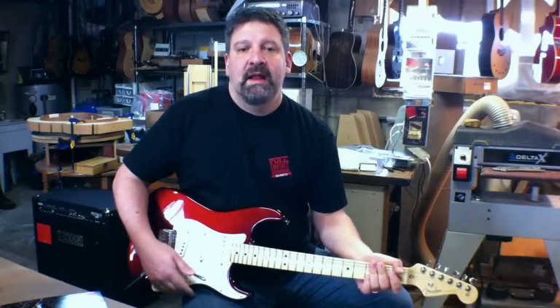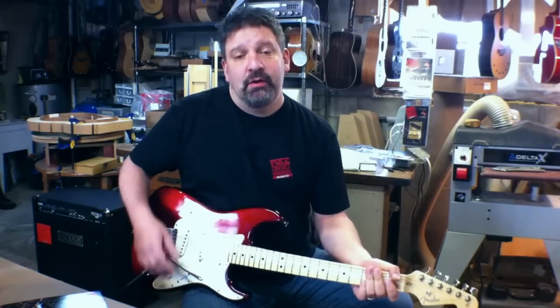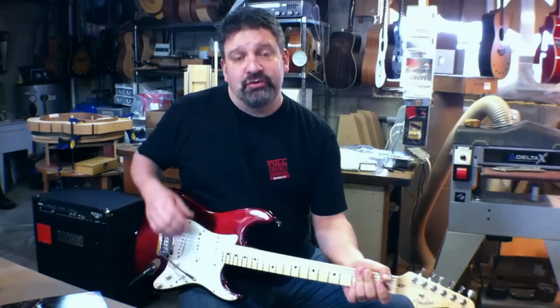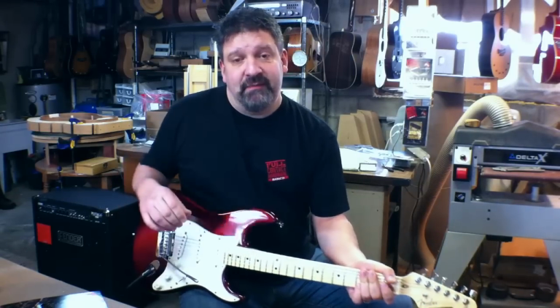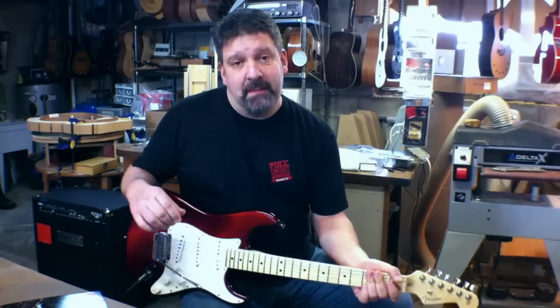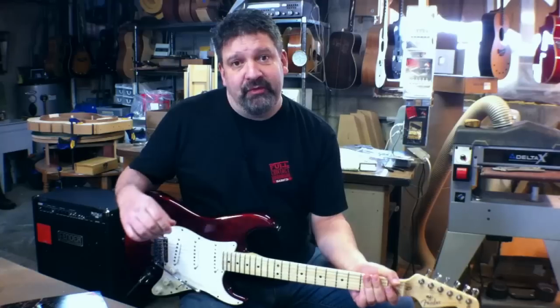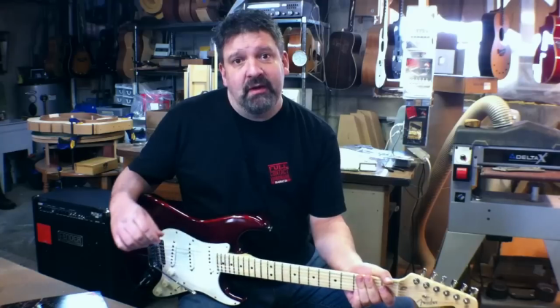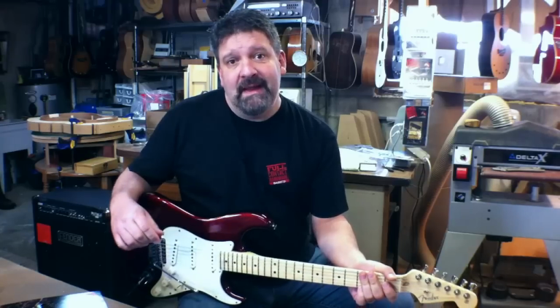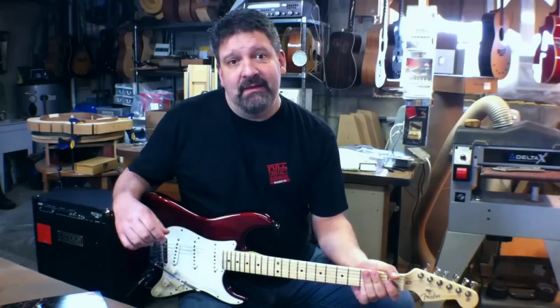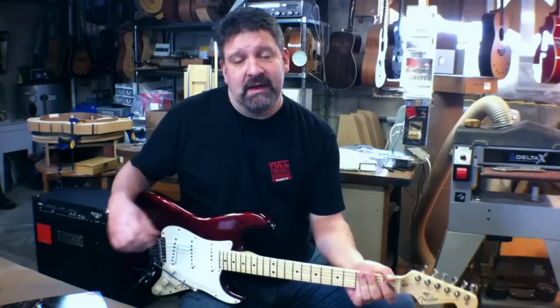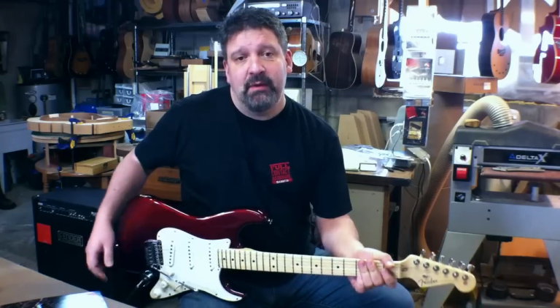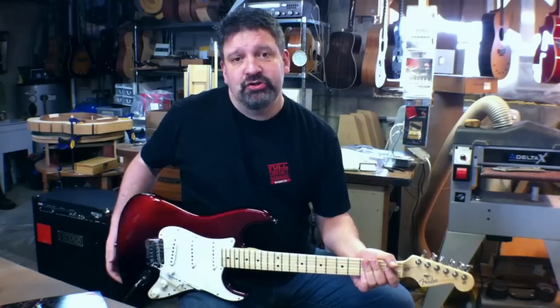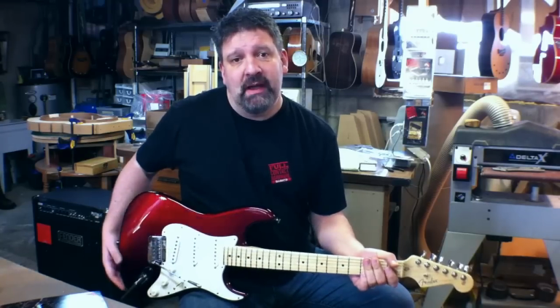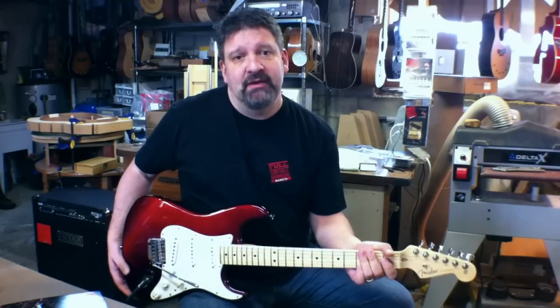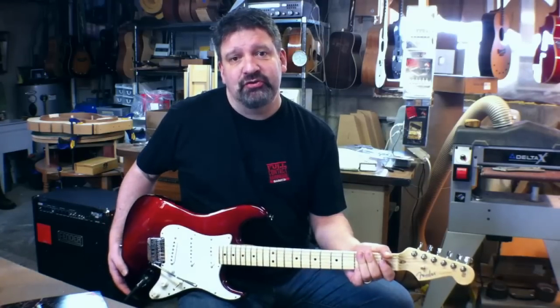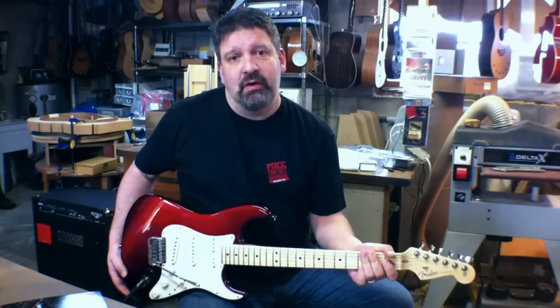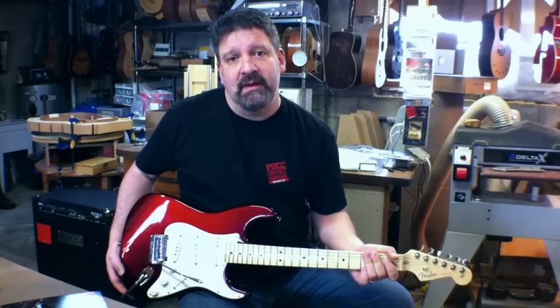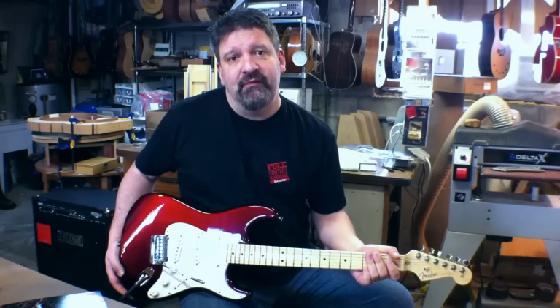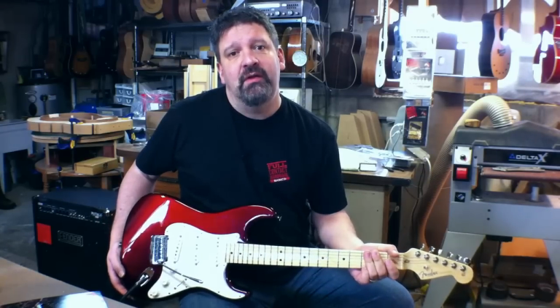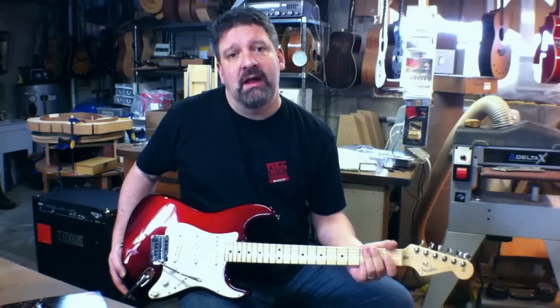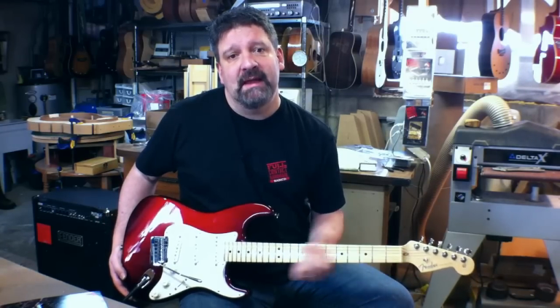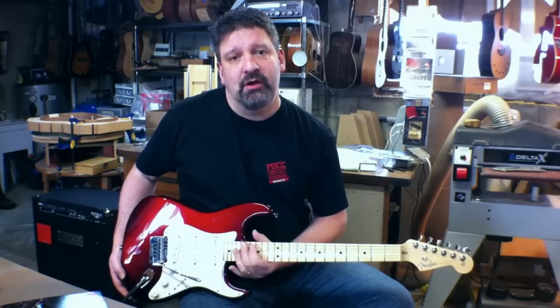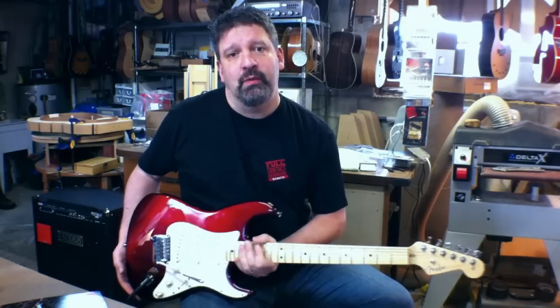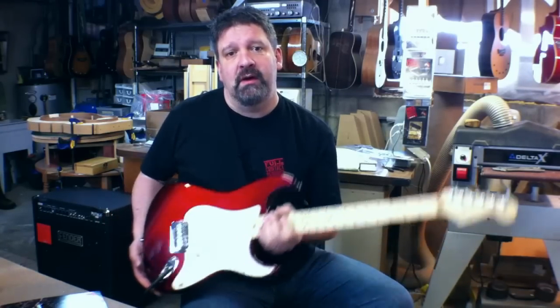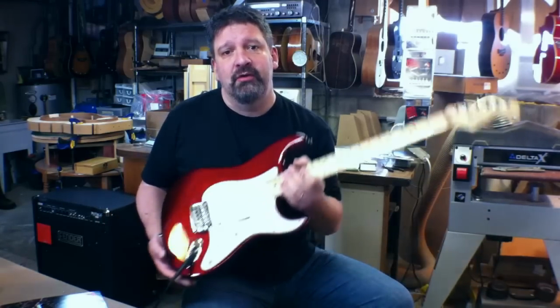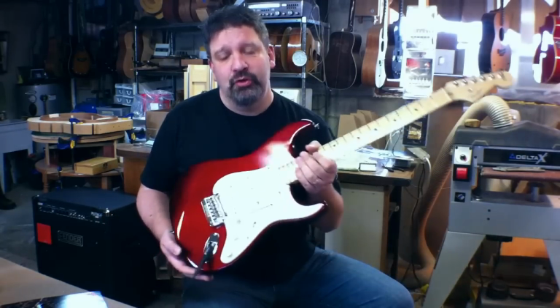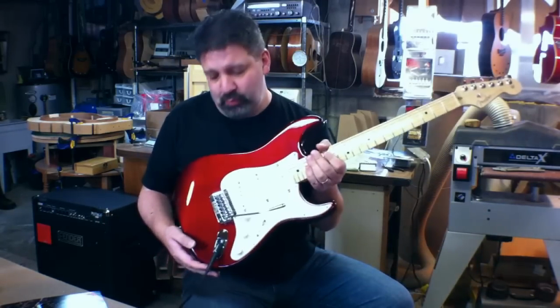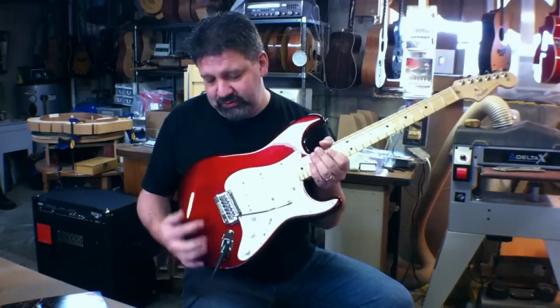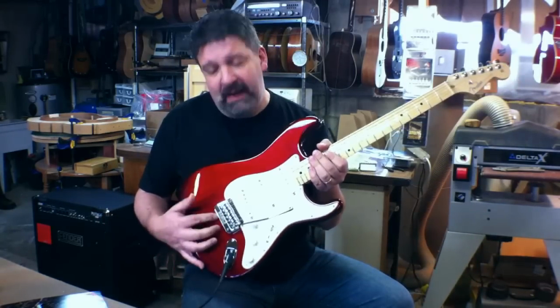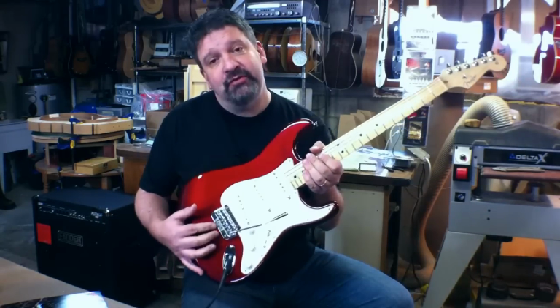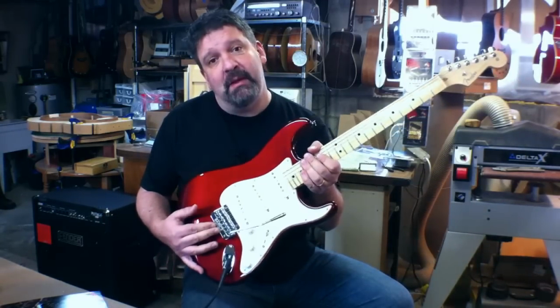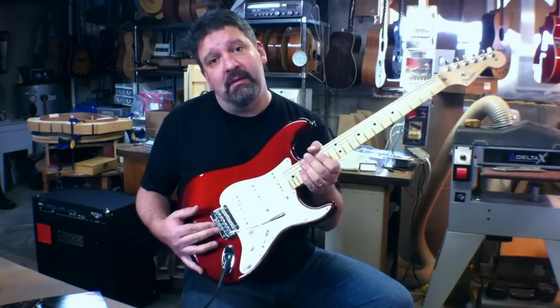Hello, Jeff Babbitts here and today I'm going to show you how to install the full contact hardware two-point strat tremolo.